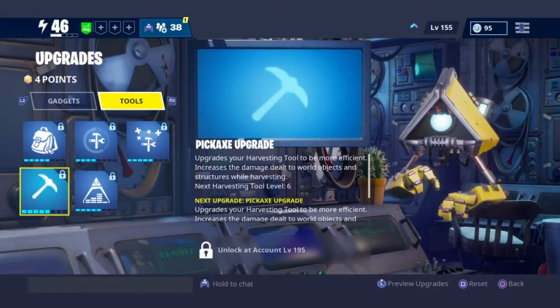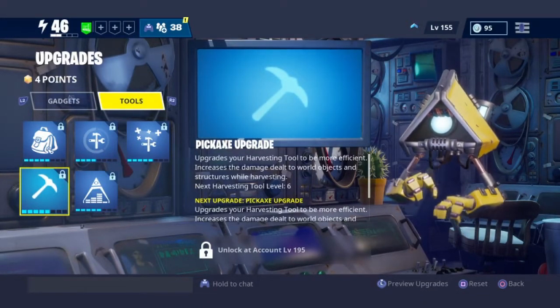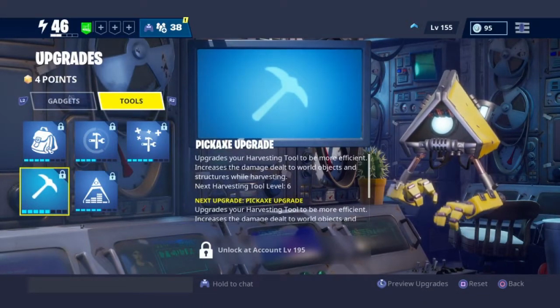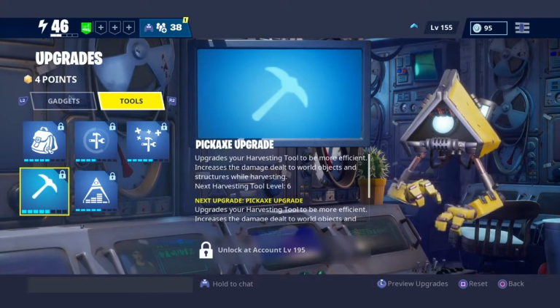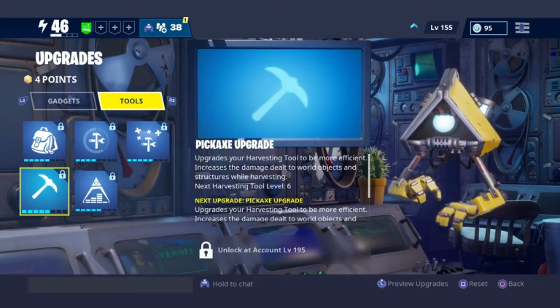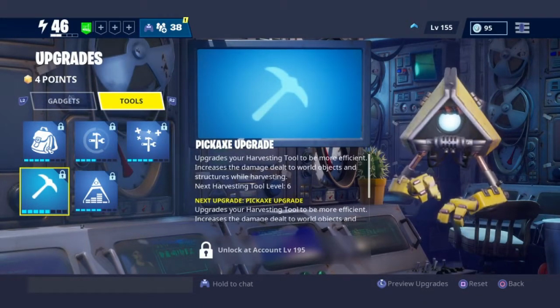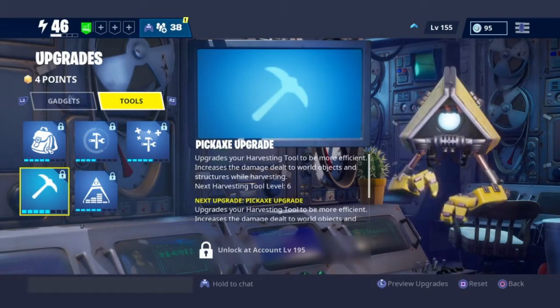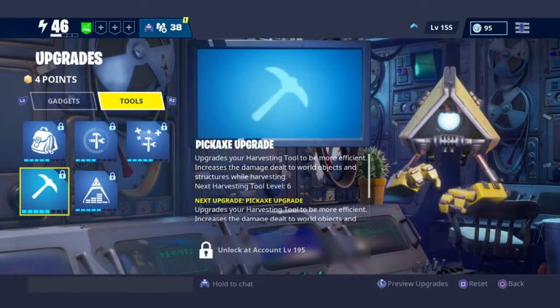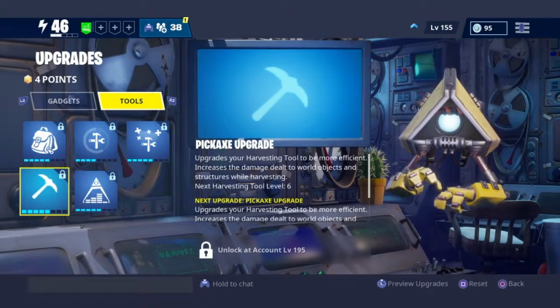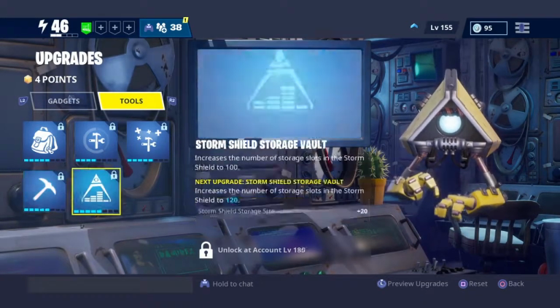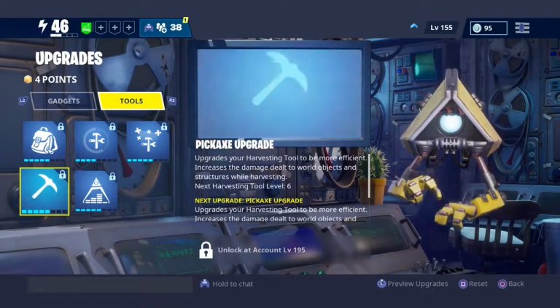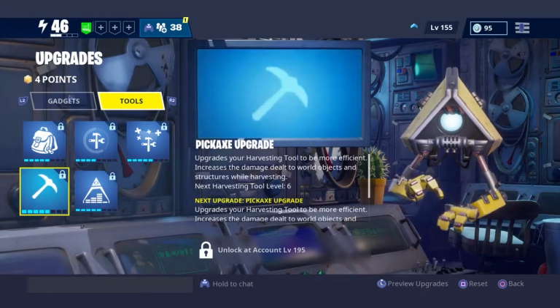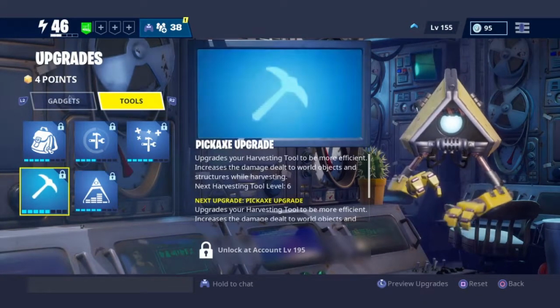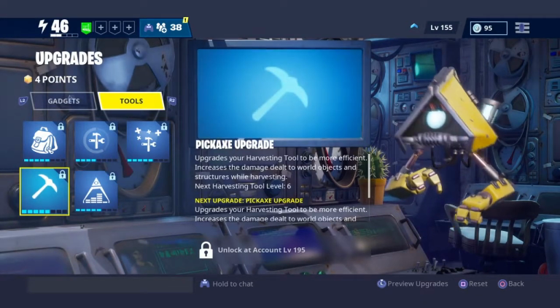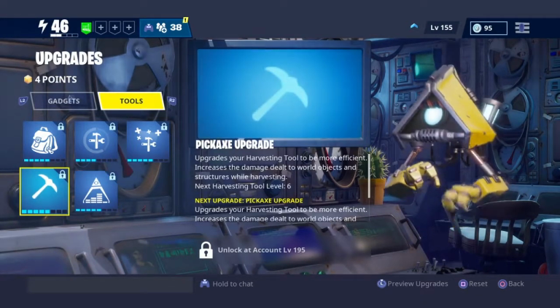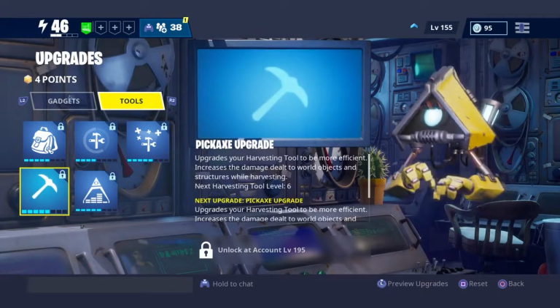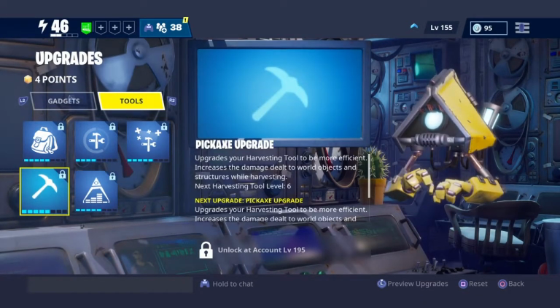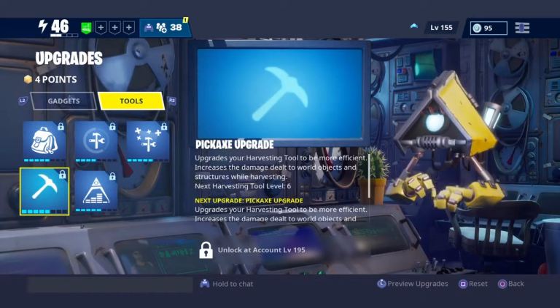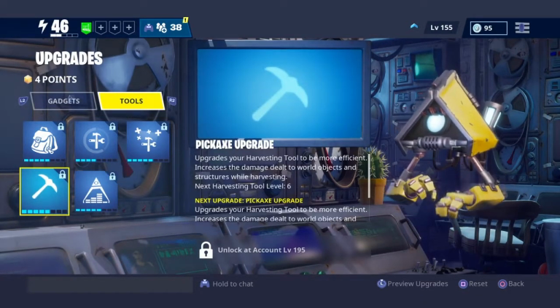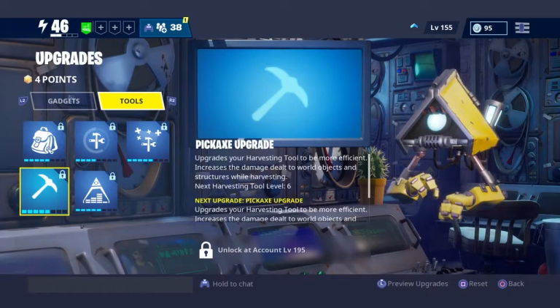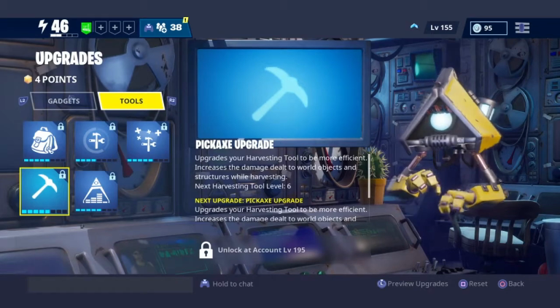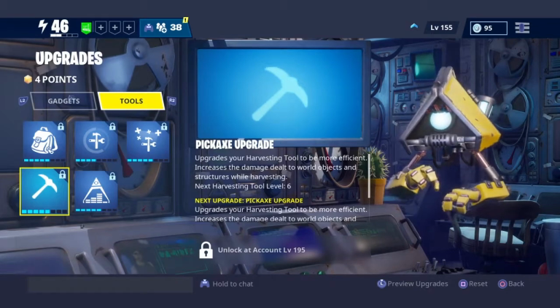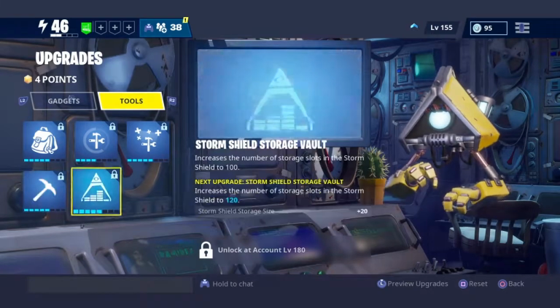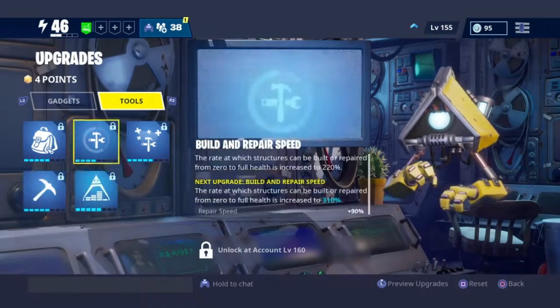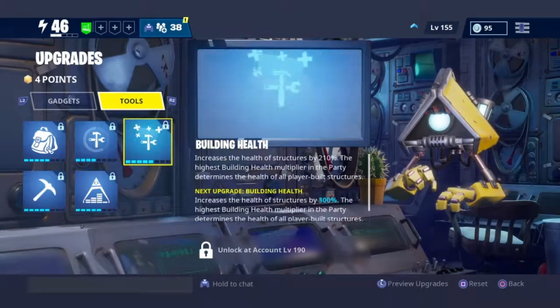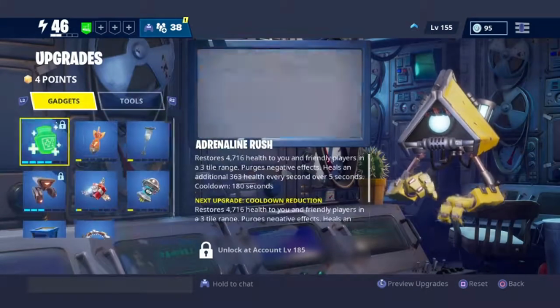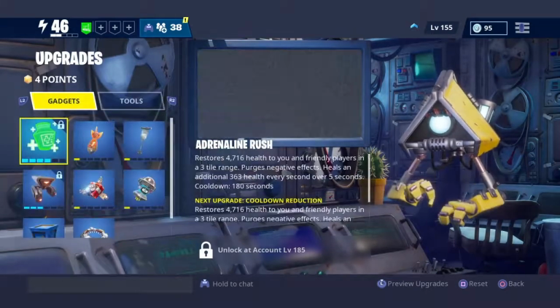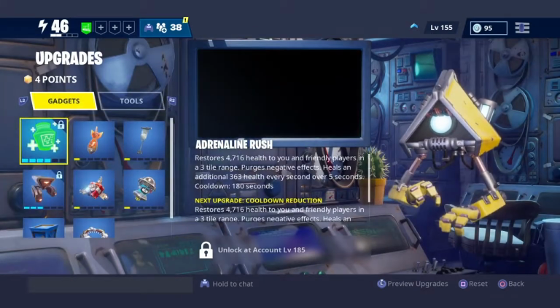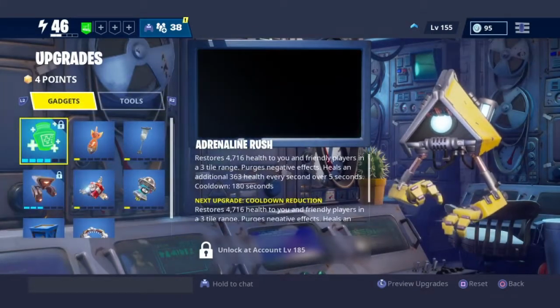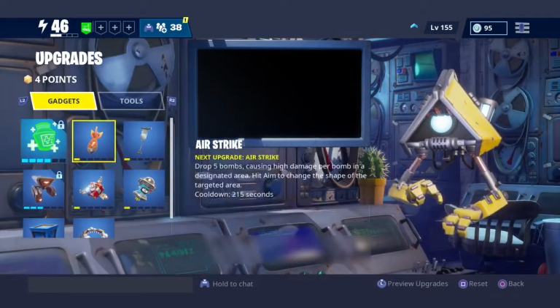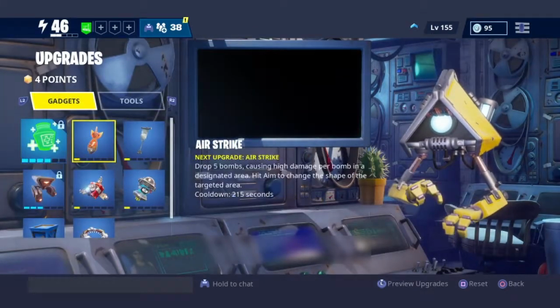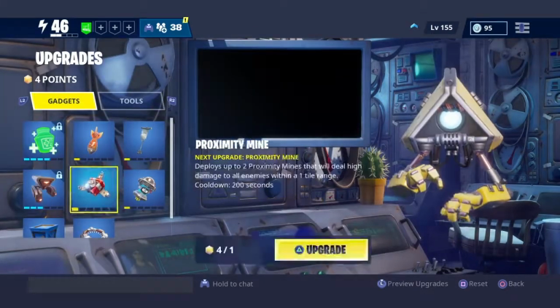Then go over to upgrades, go to tools, and it should say pickaxe upgrade. Upgrade it to as high as you can, then upgrade the rest how you want.